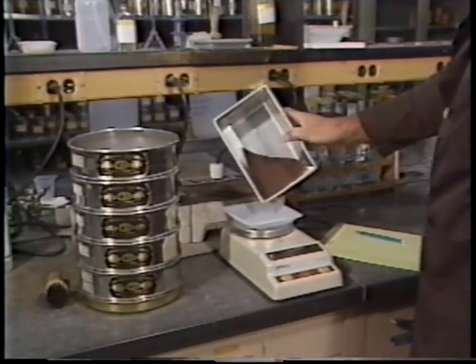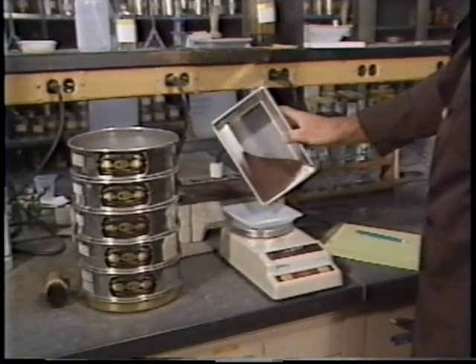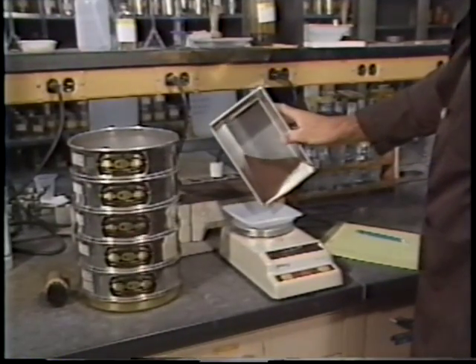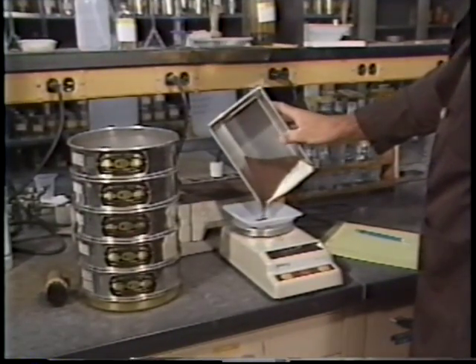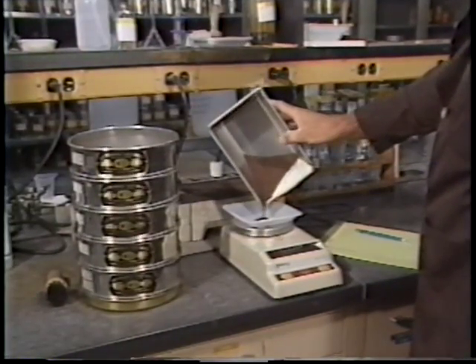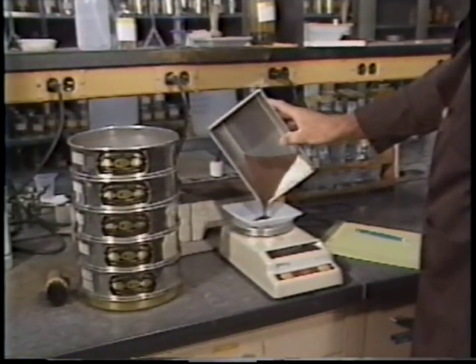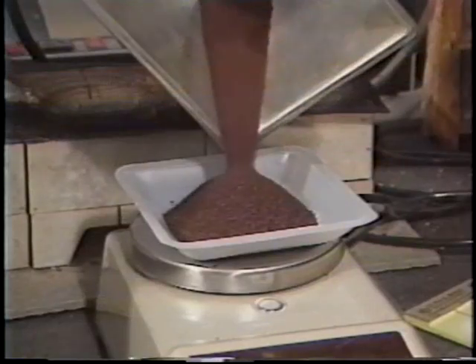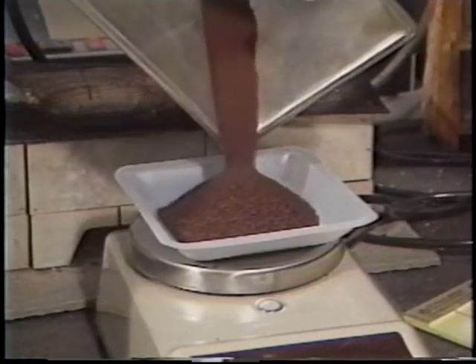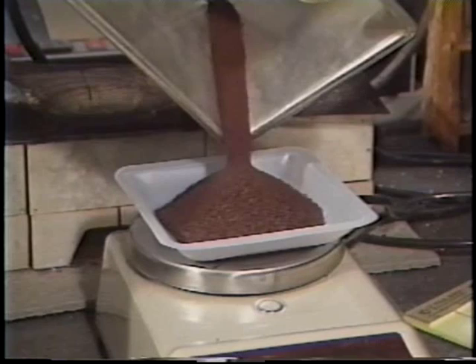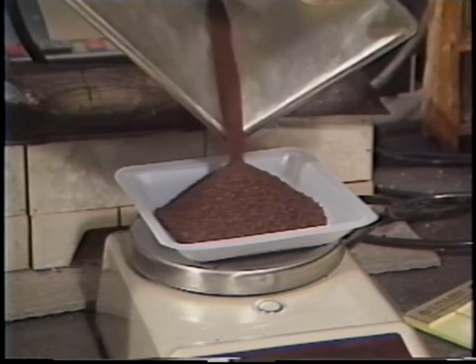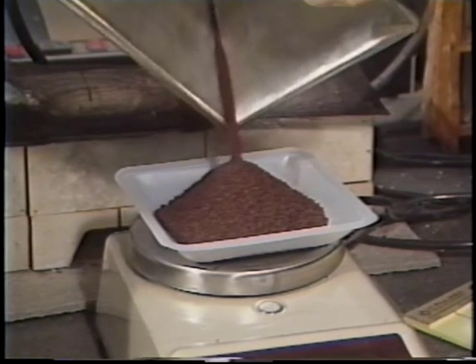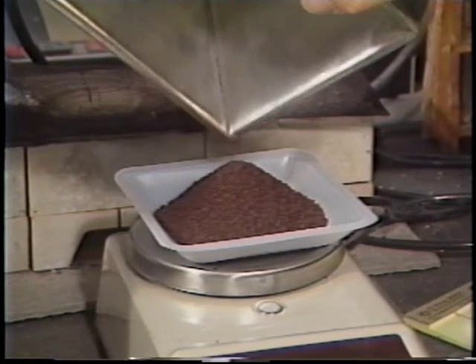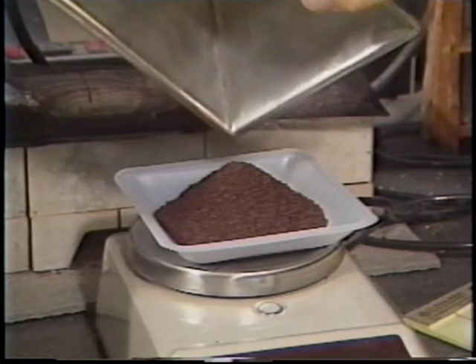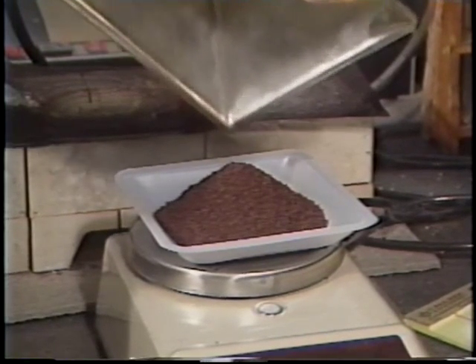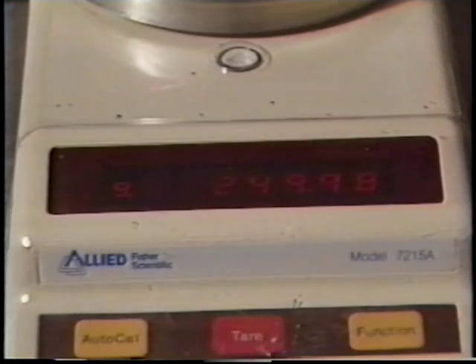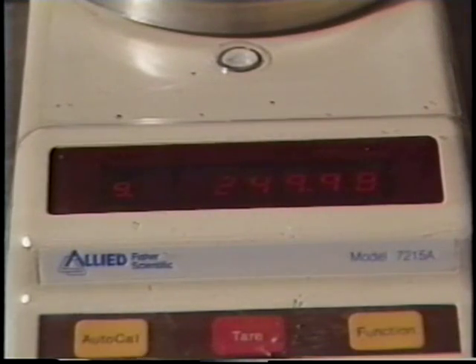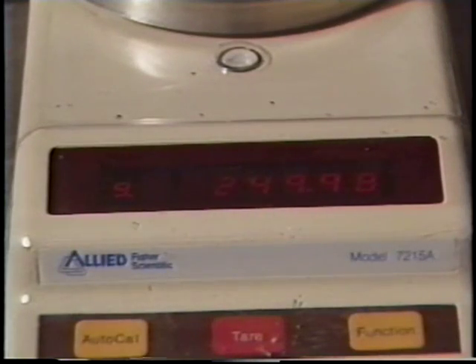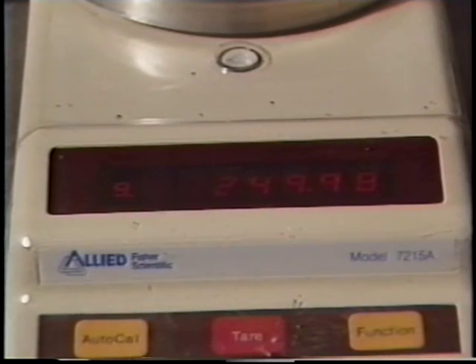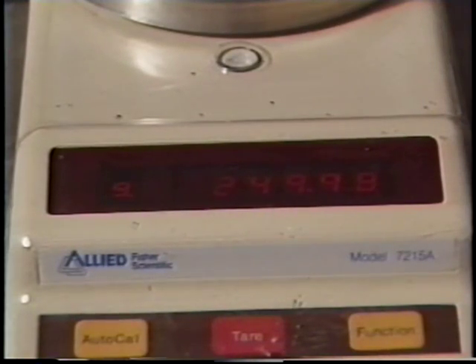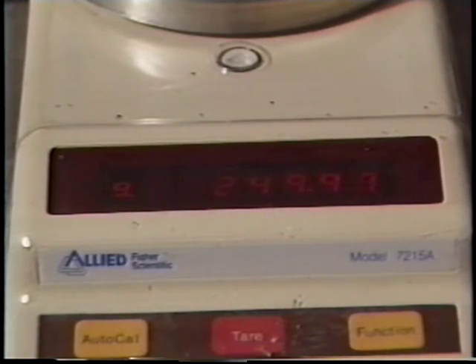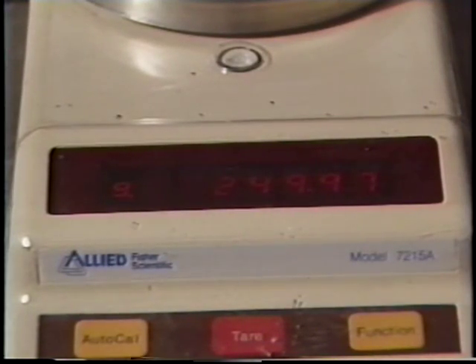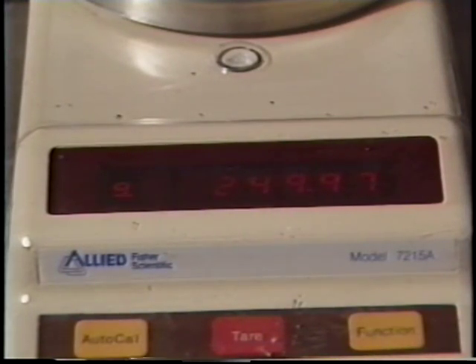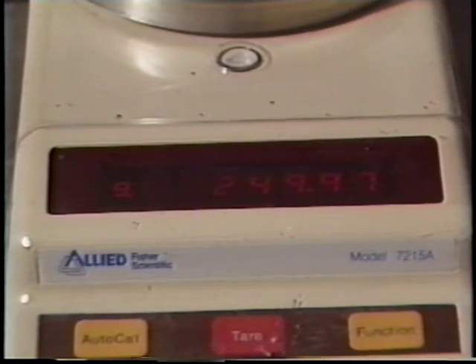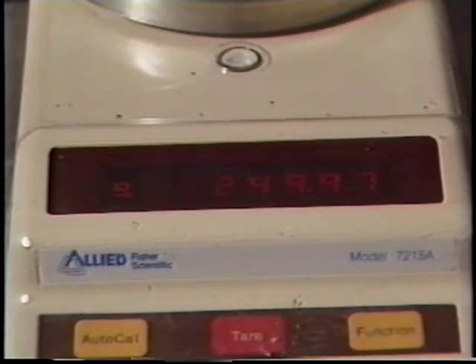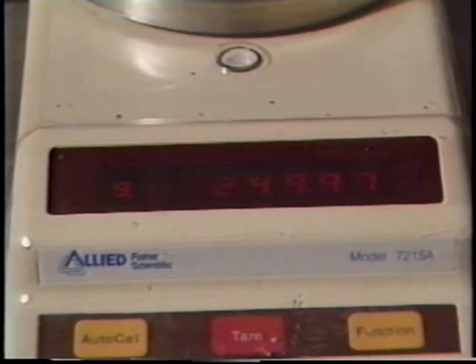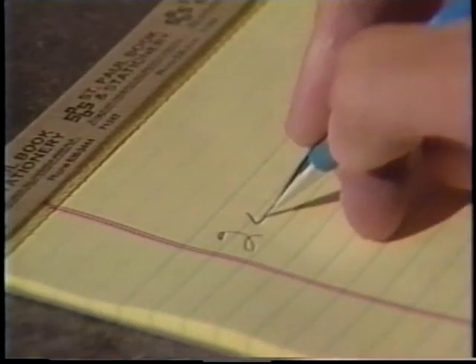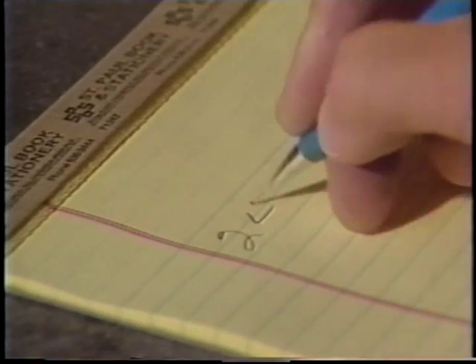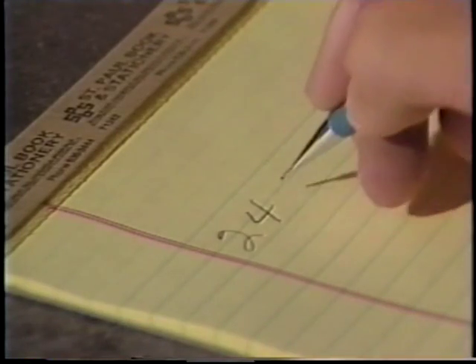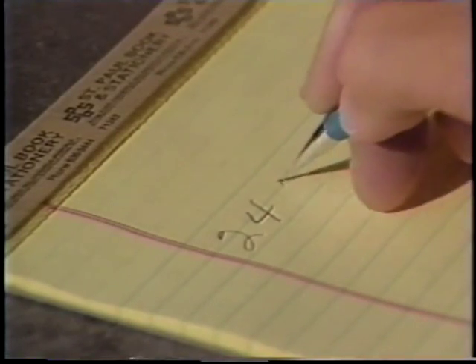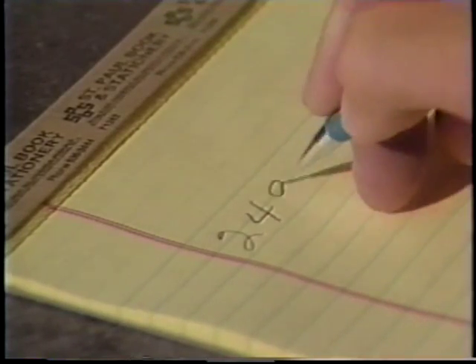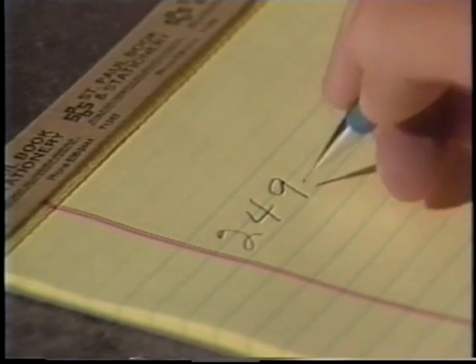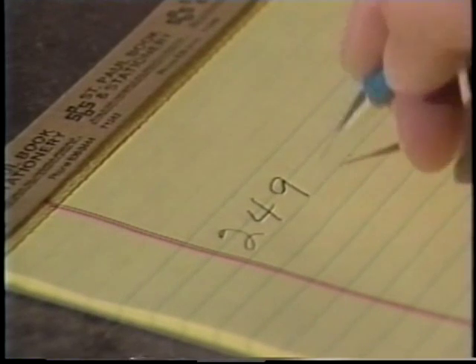It is important to weigh this sample accurately and to record this initial weight to two decimal places.